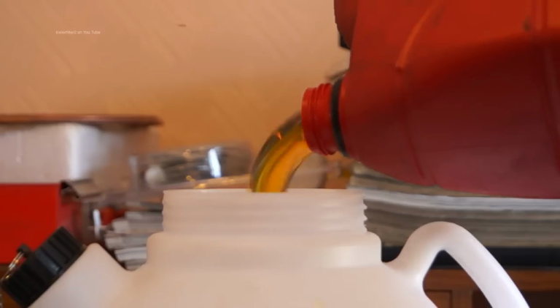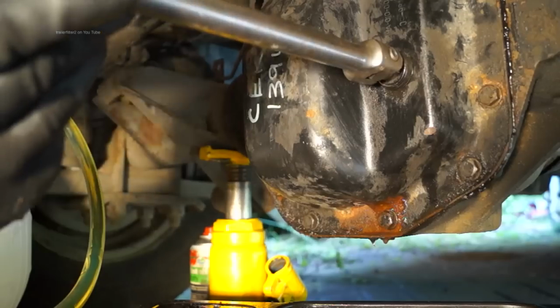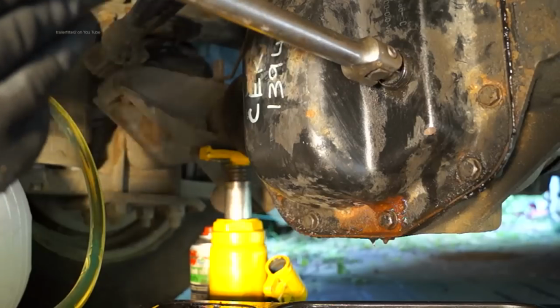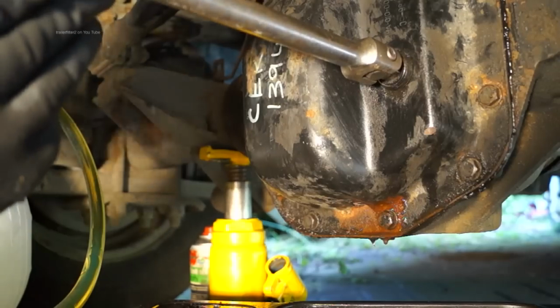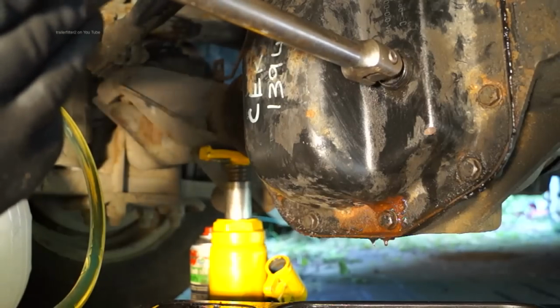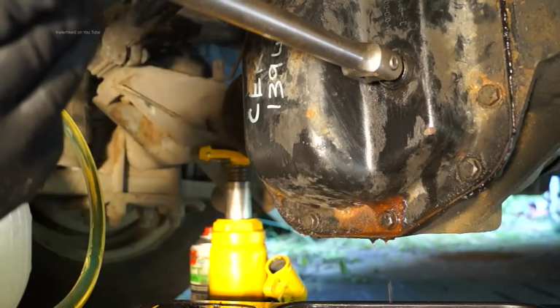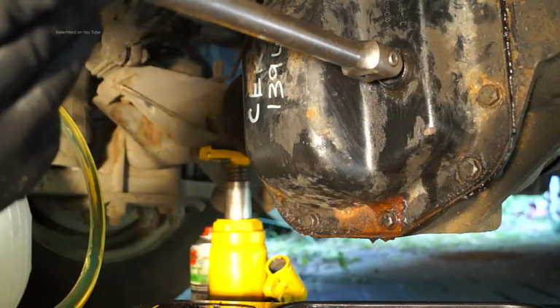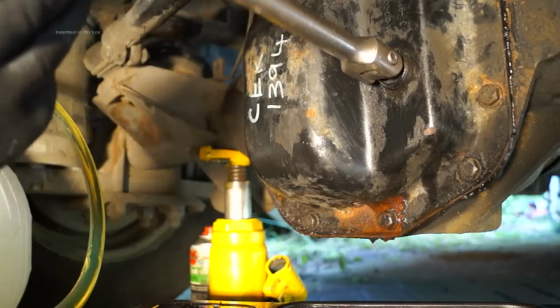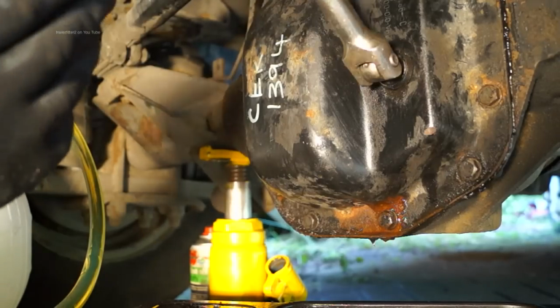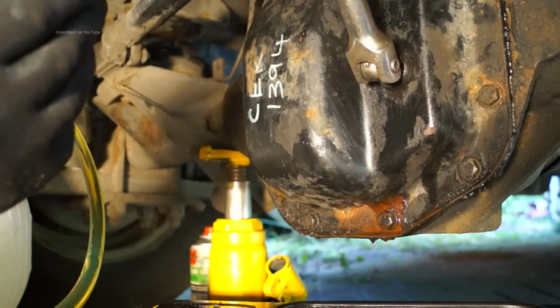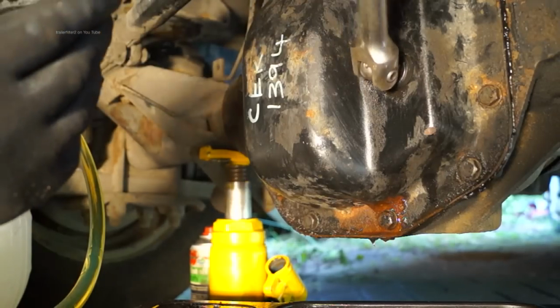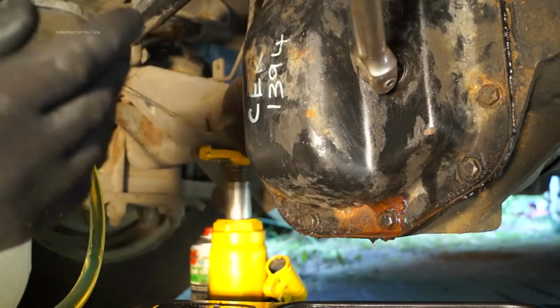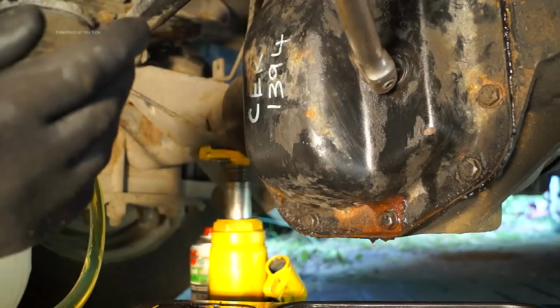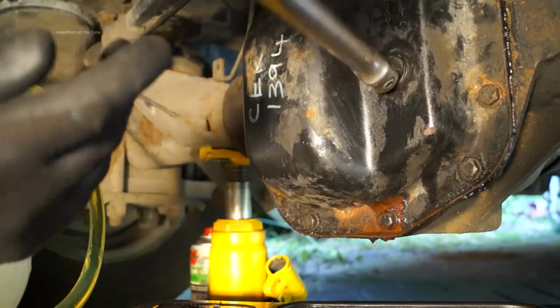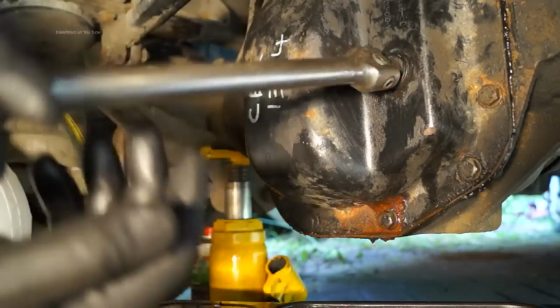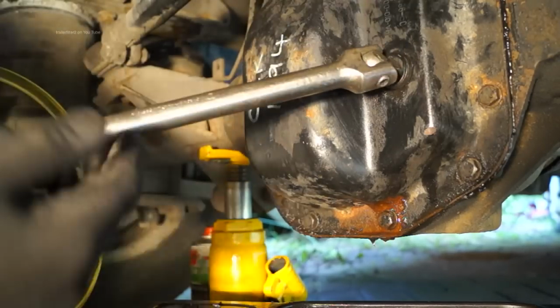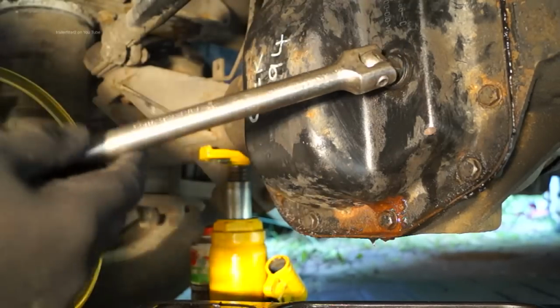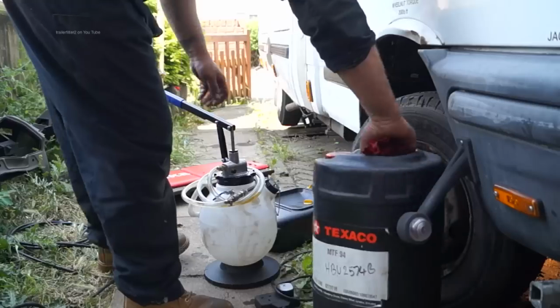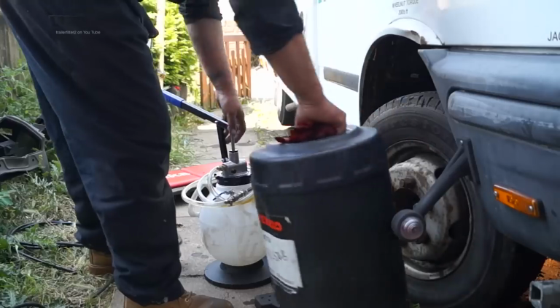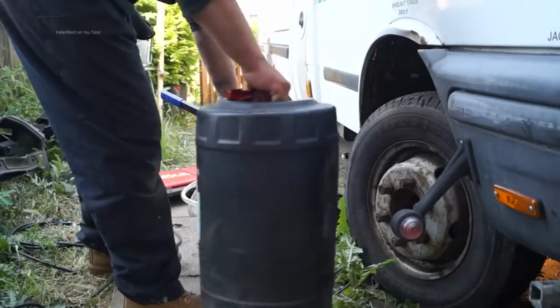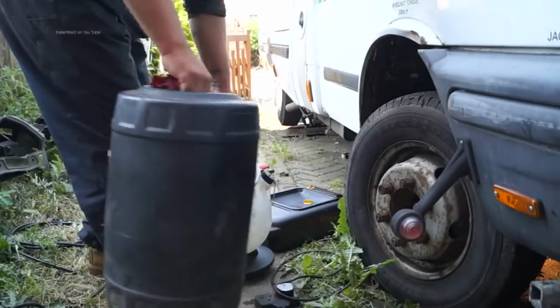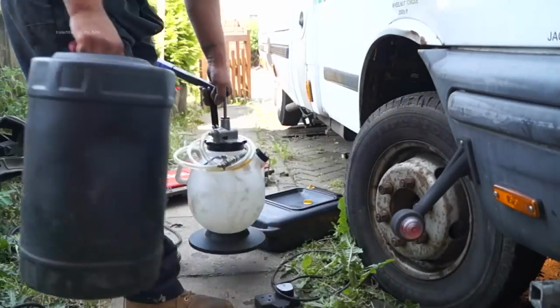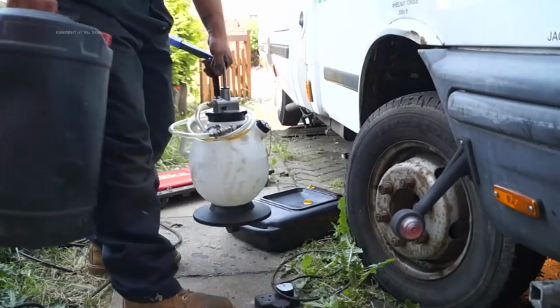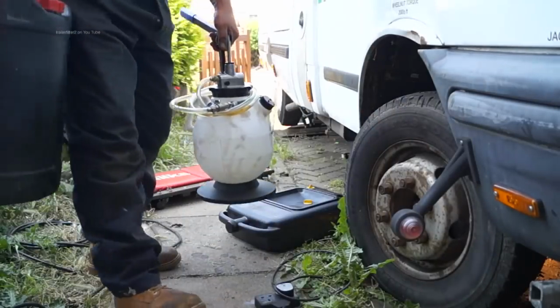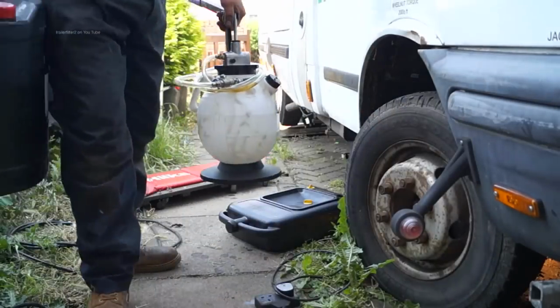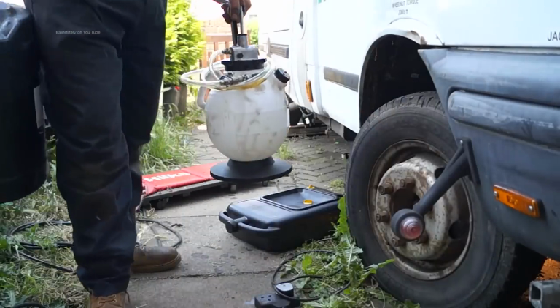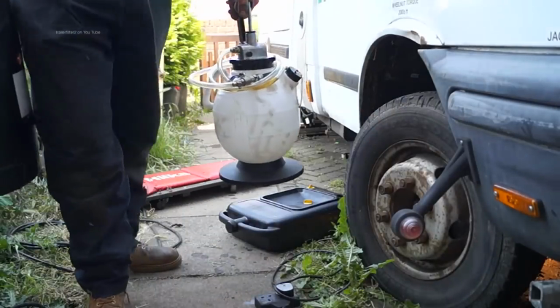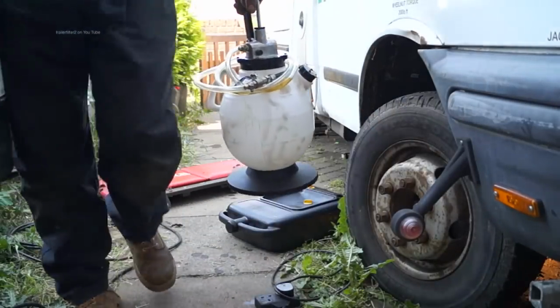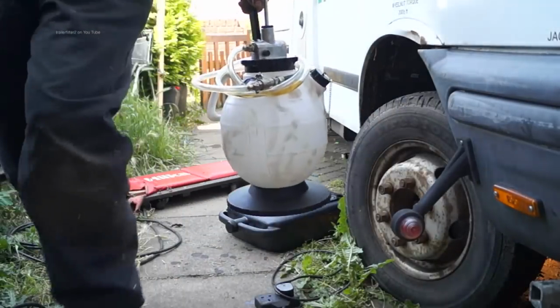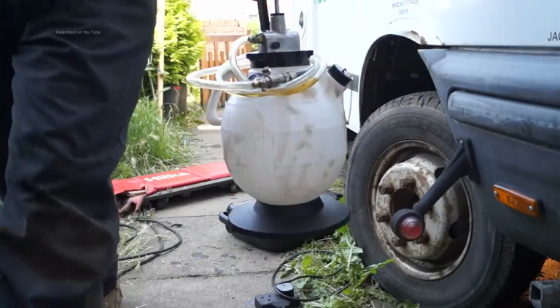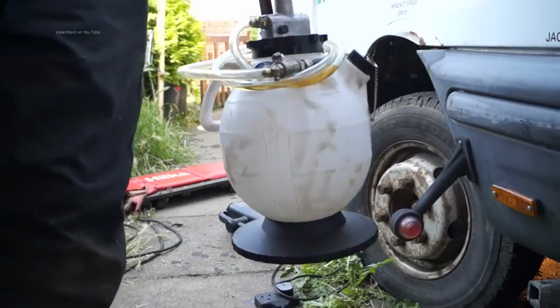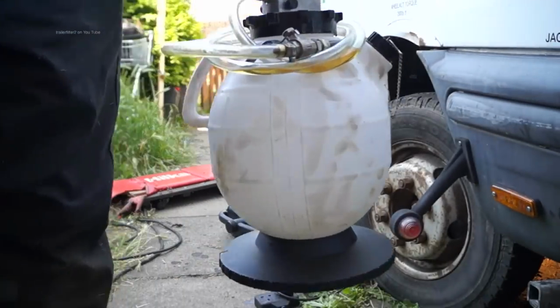Okay, well that's the servicing of this vehicle. All the fluids have been changed and filled up in ultra quick time.